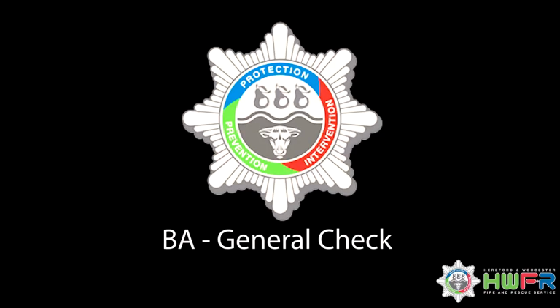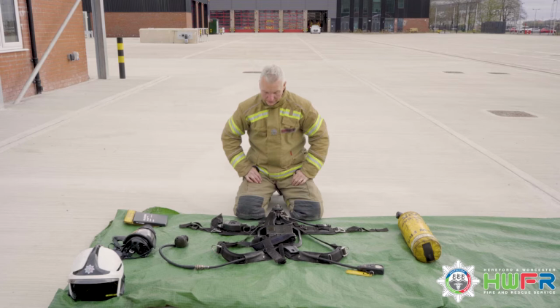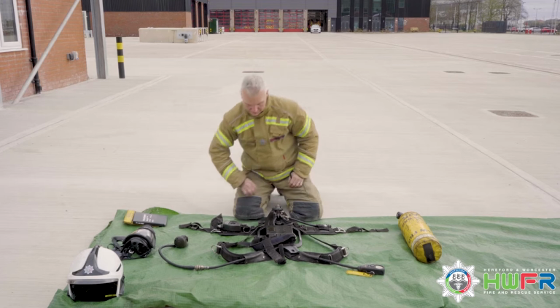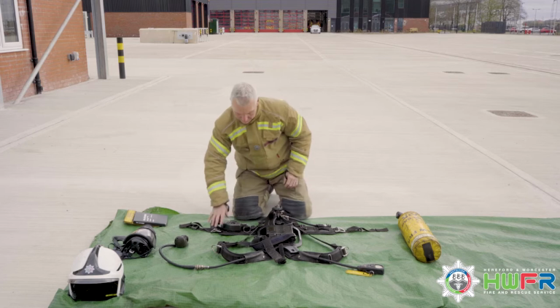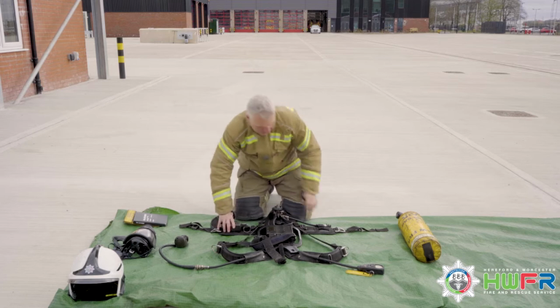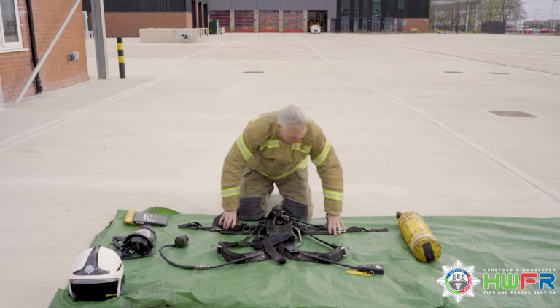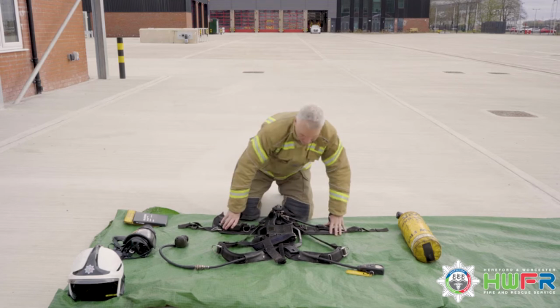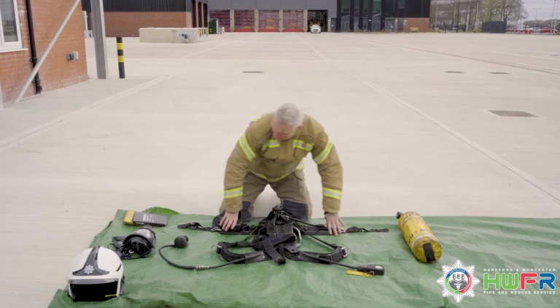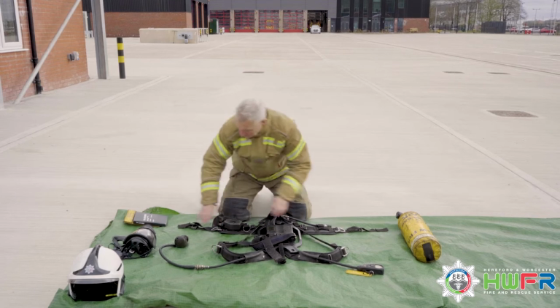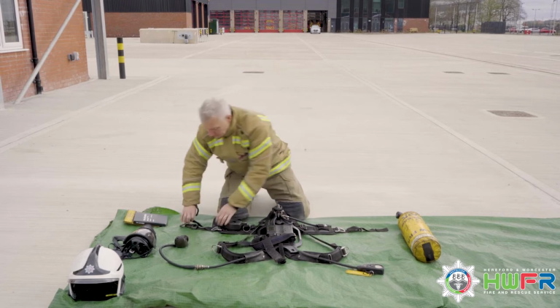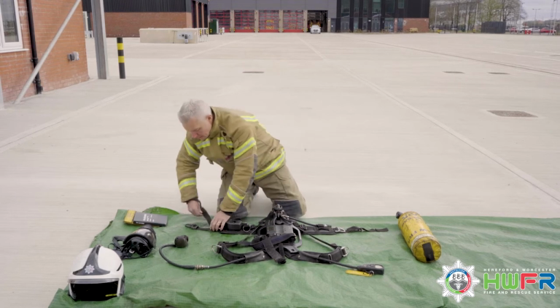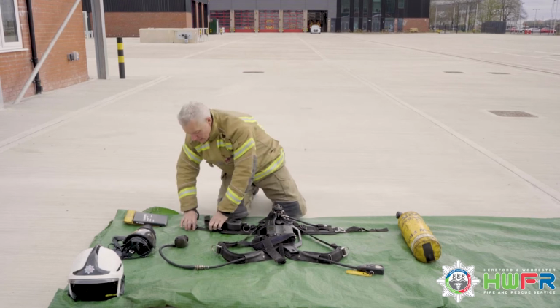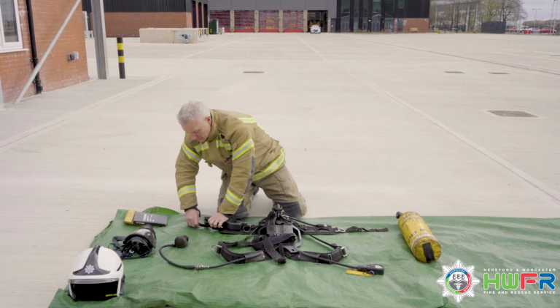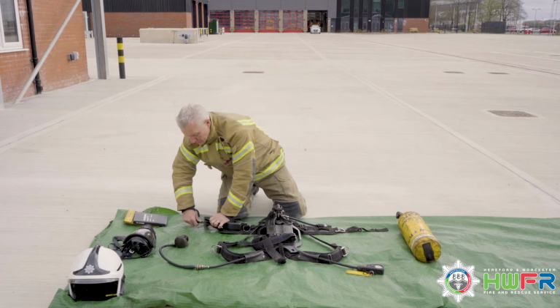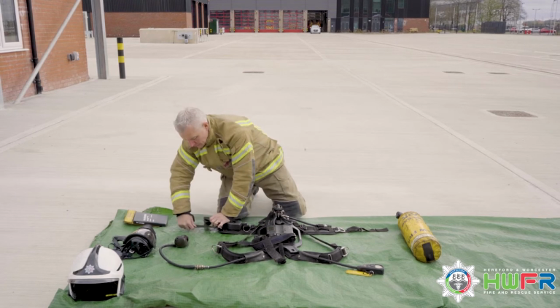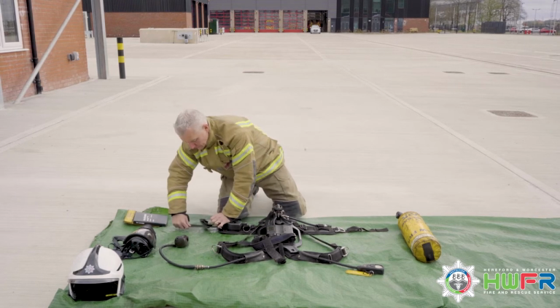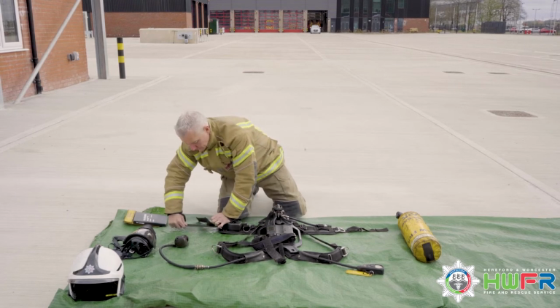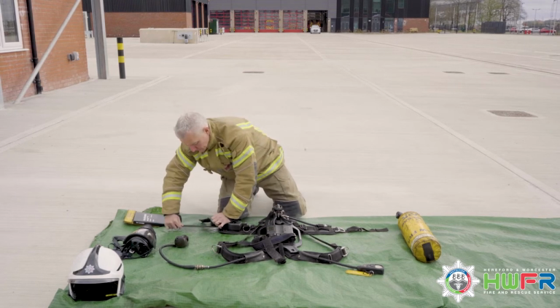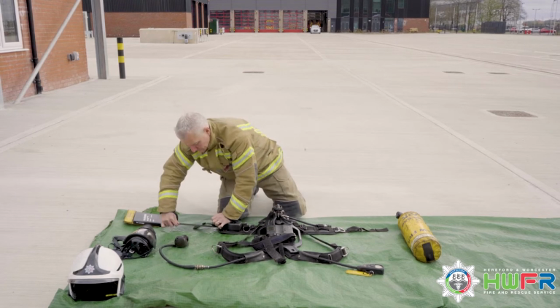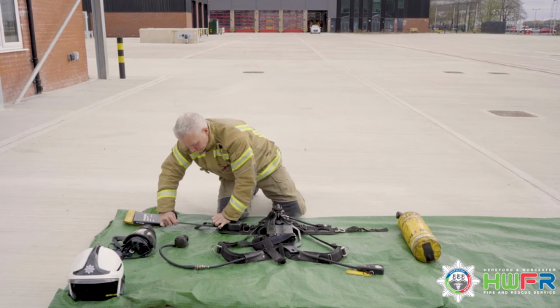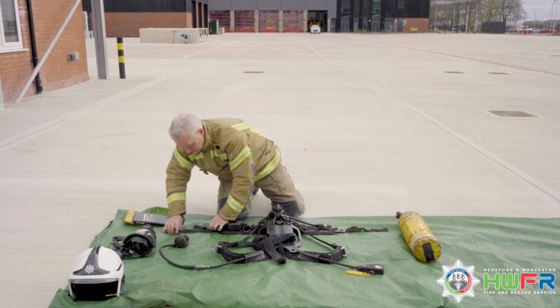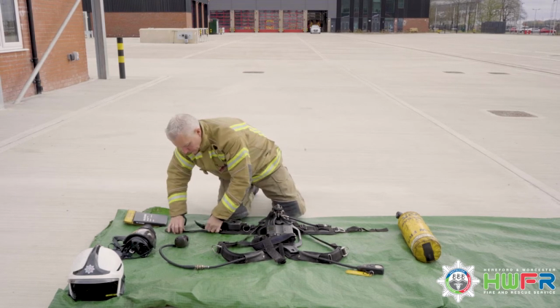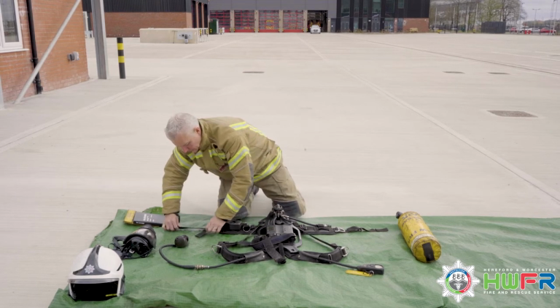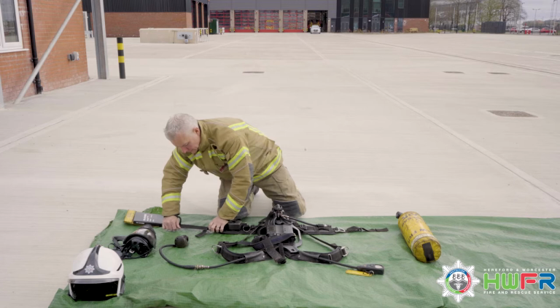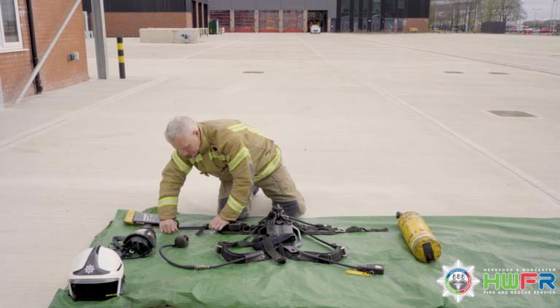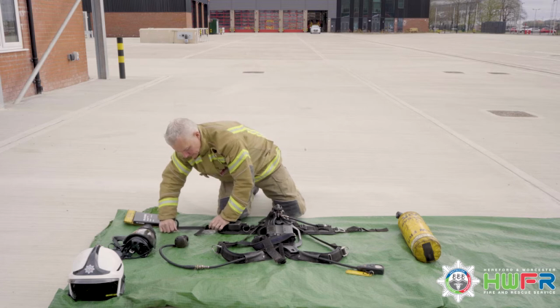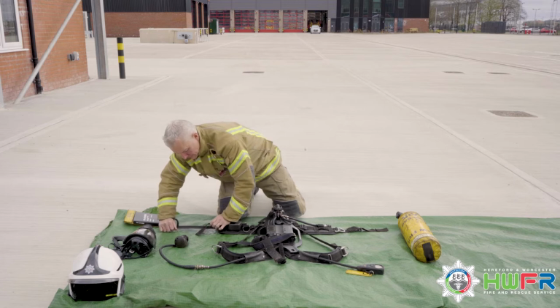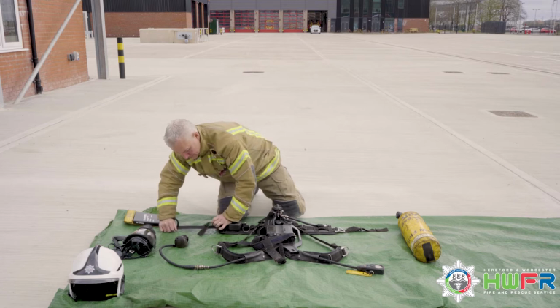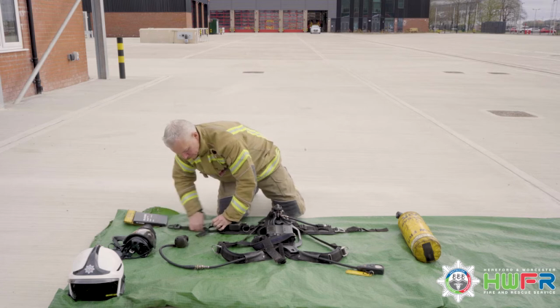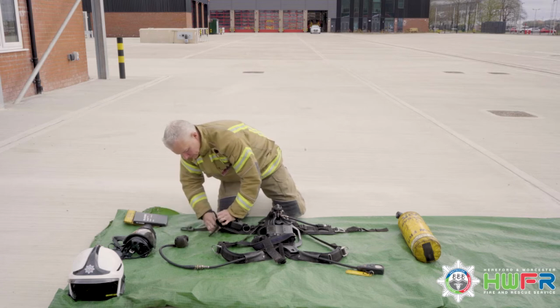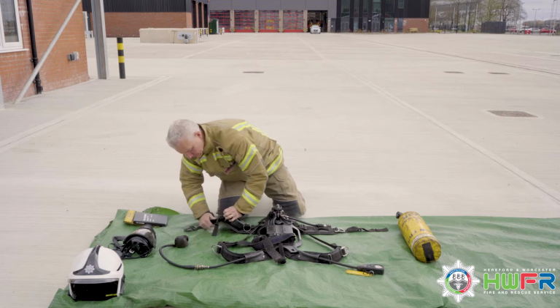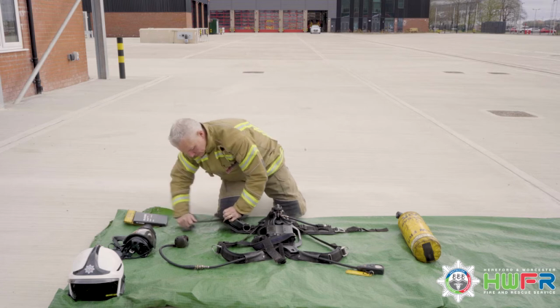Lay out your BA set on a clean surface, in this case a salvage sheet, ensuring that the mask is disconnected.